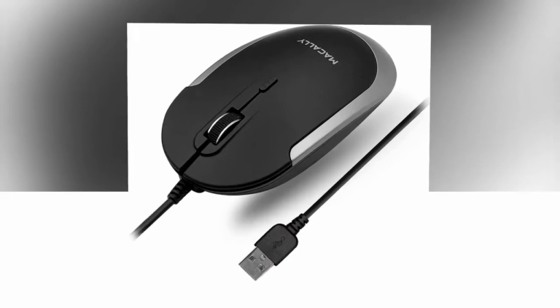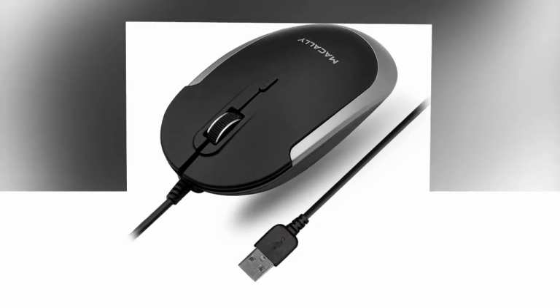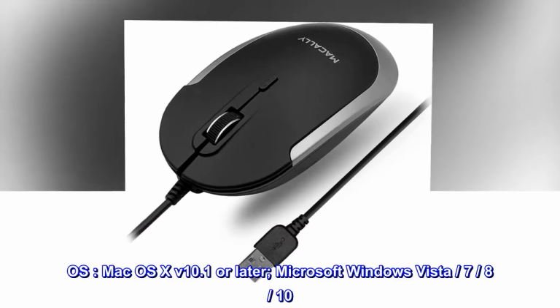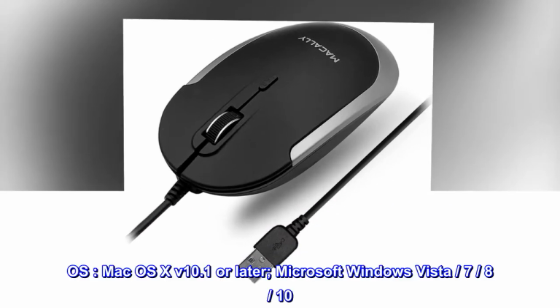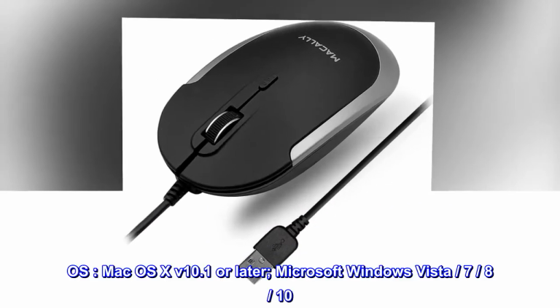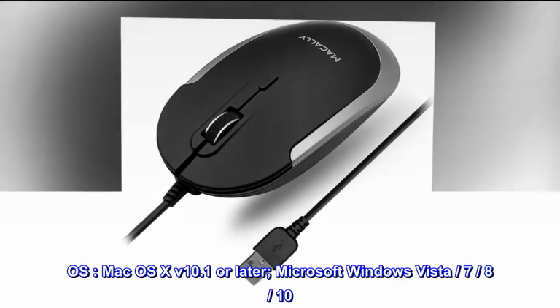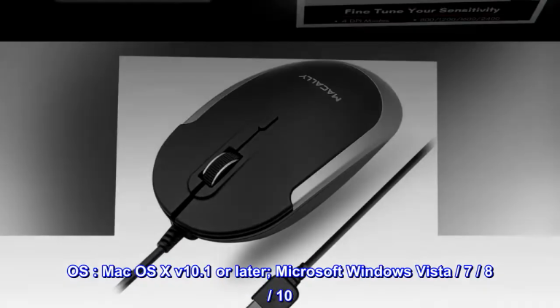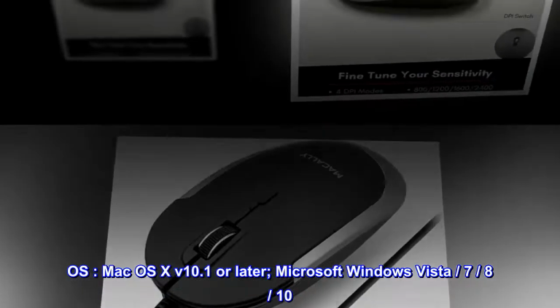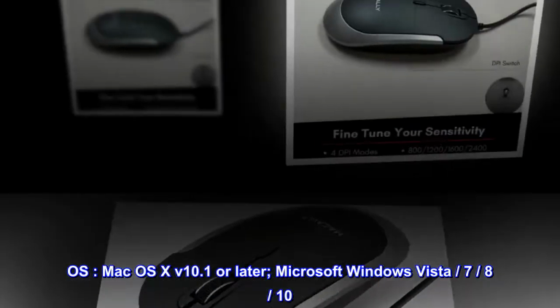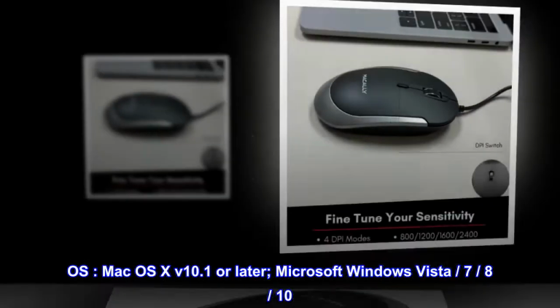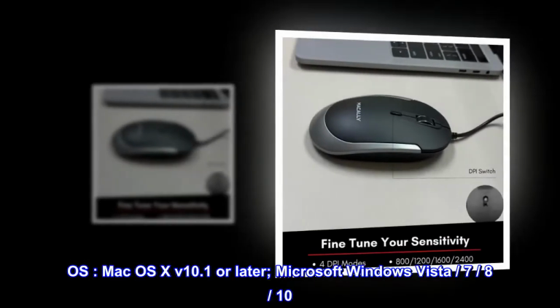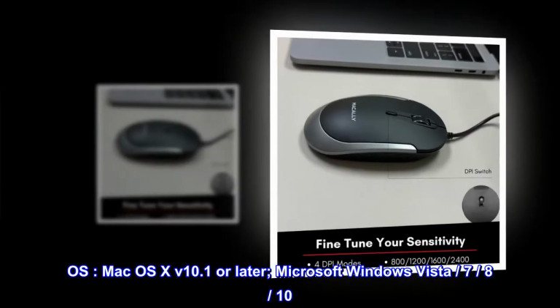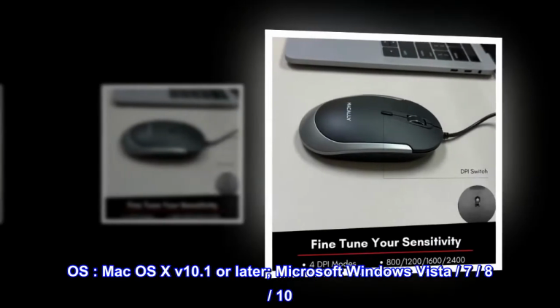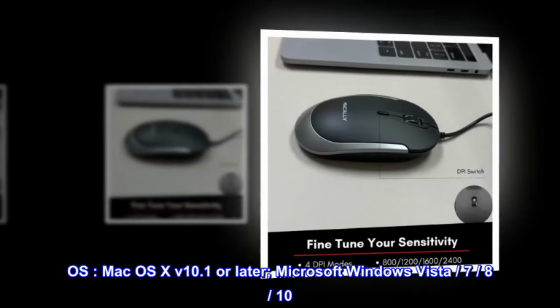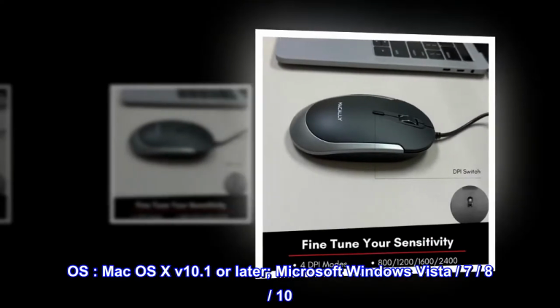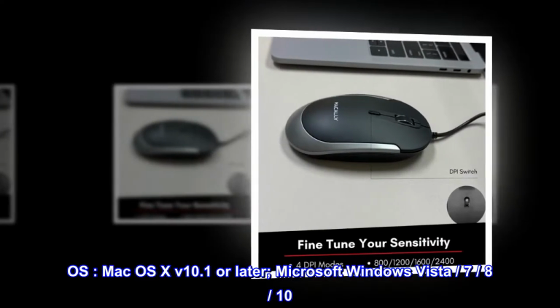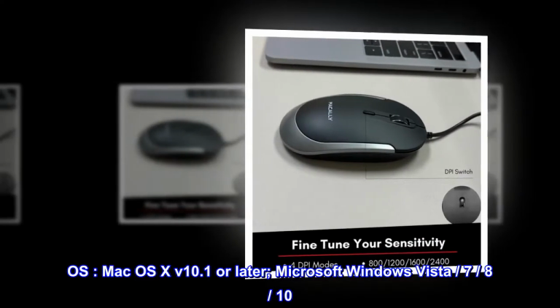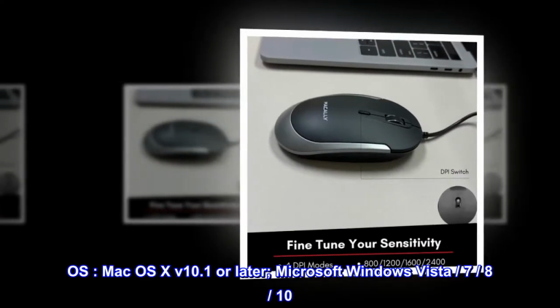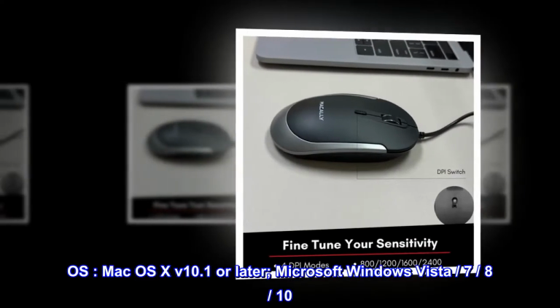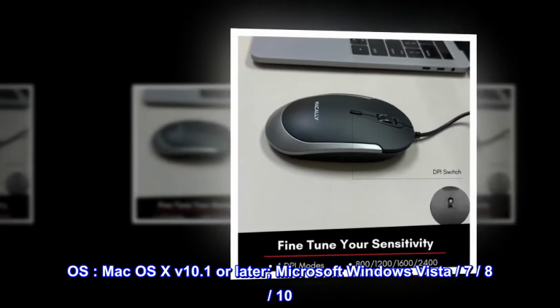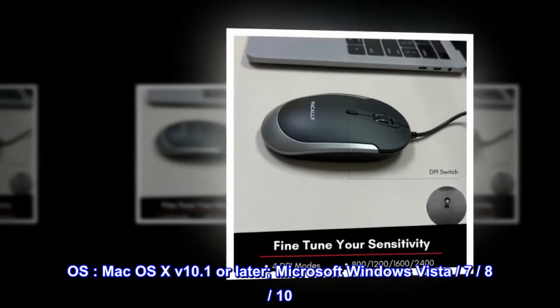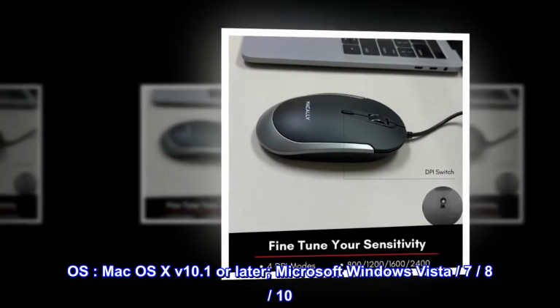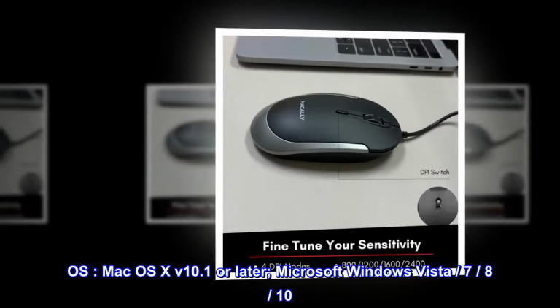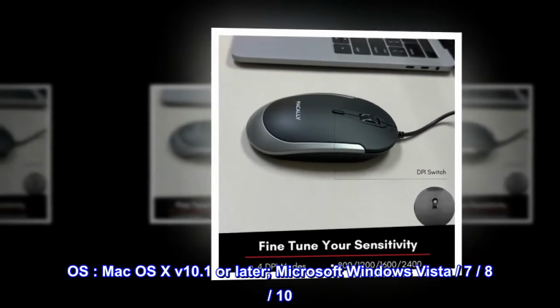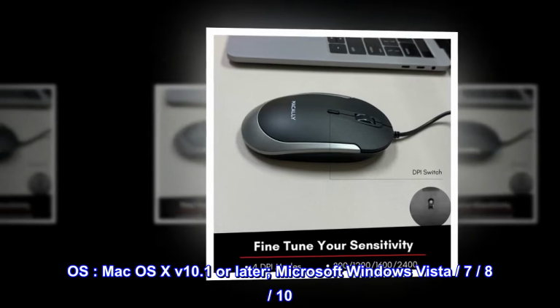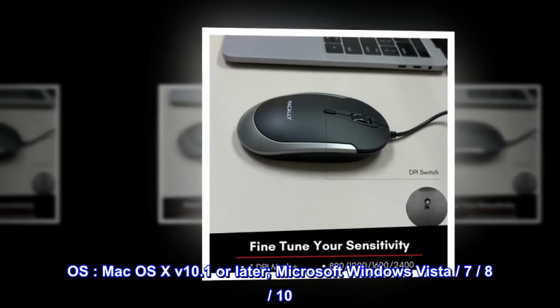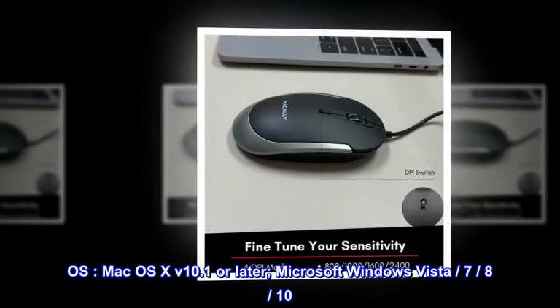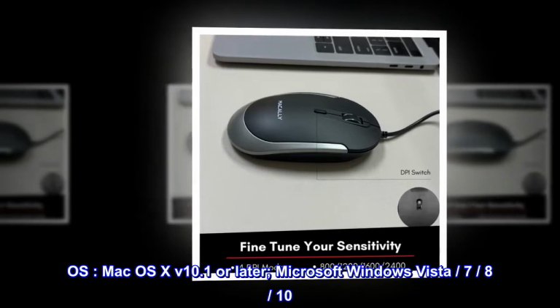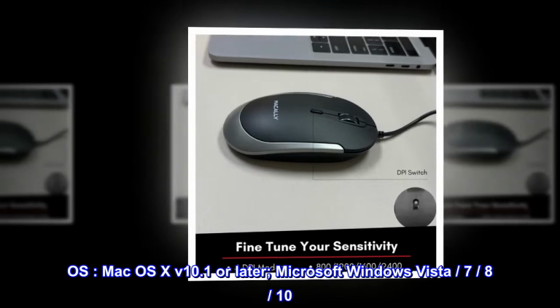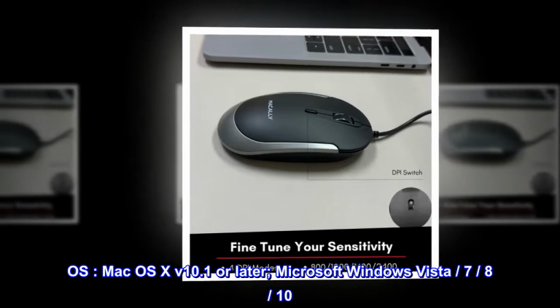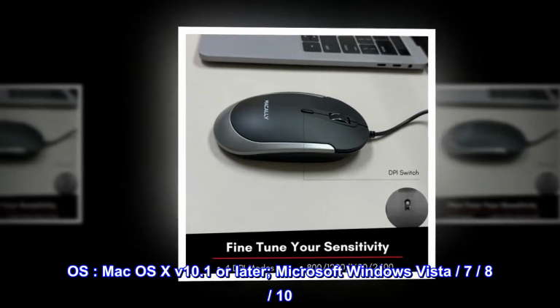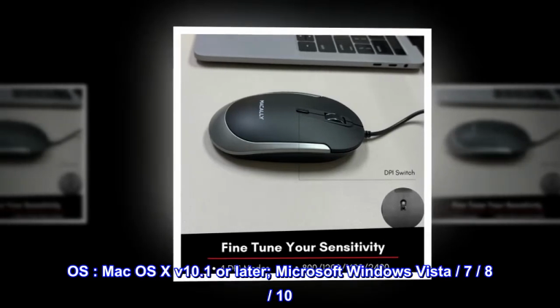OS compatibility: Mac OS X 10.1 or later; Microsoft Windows Vista, 7, and 10.